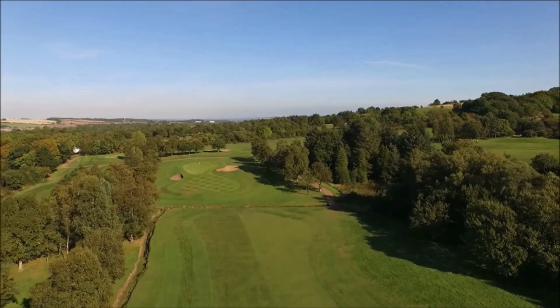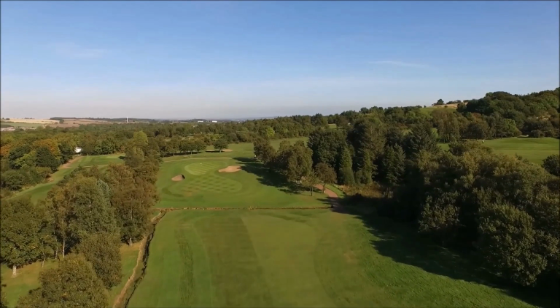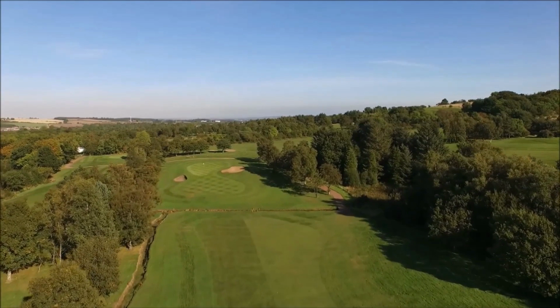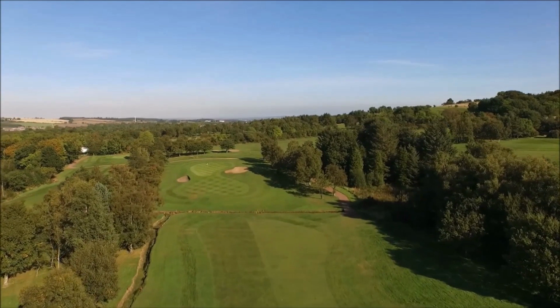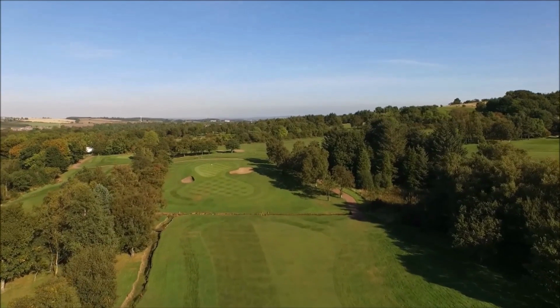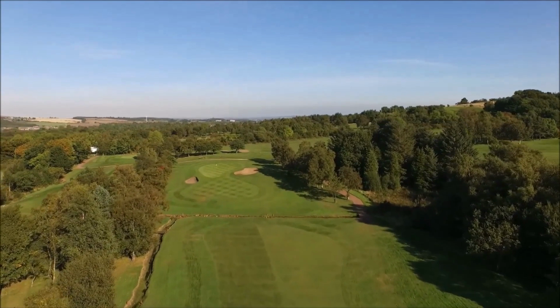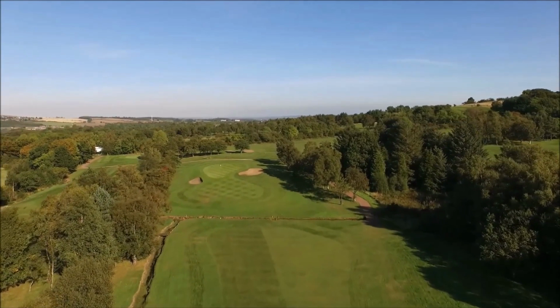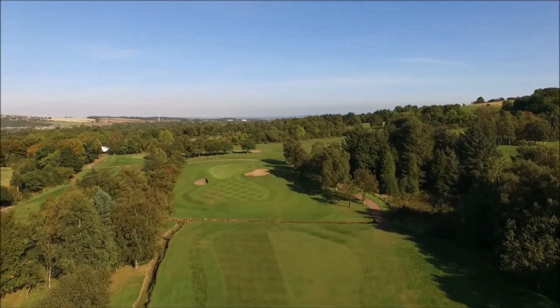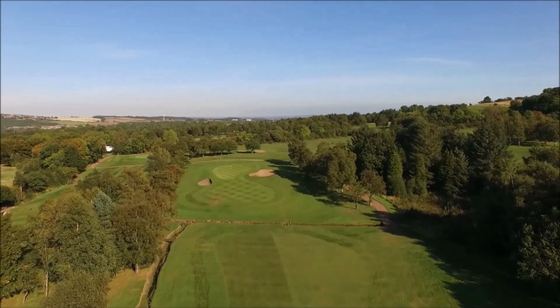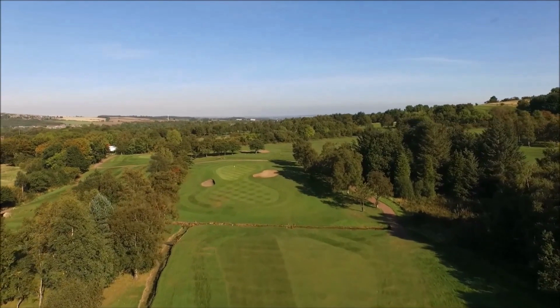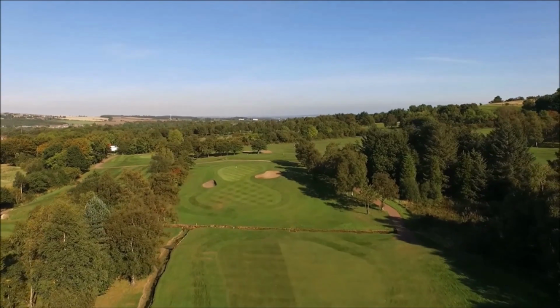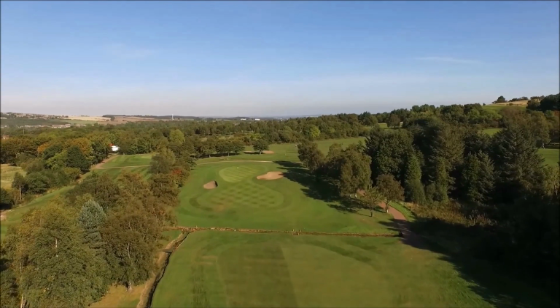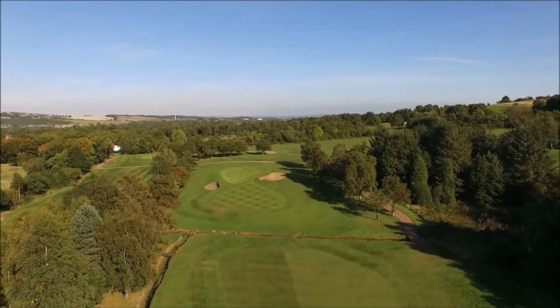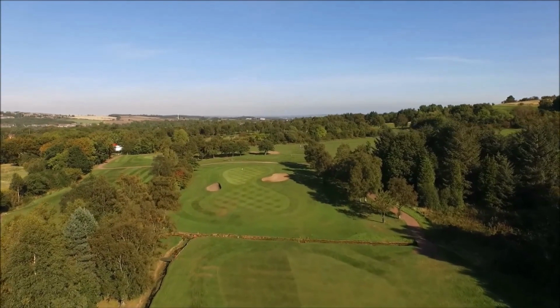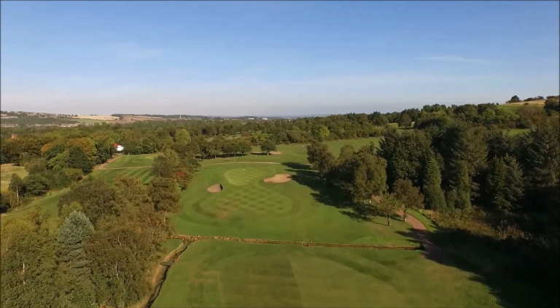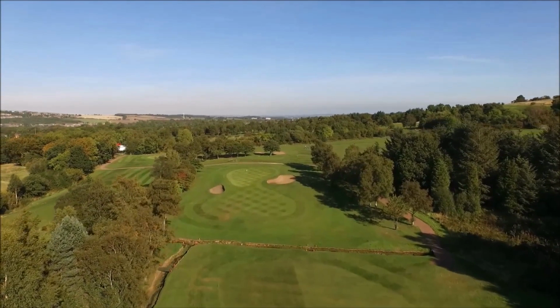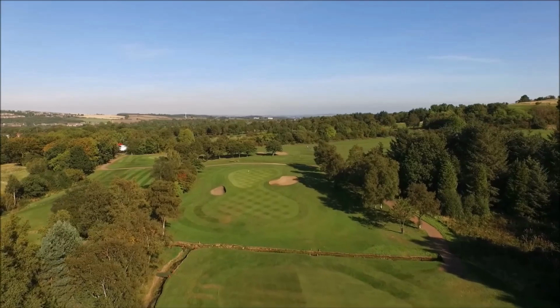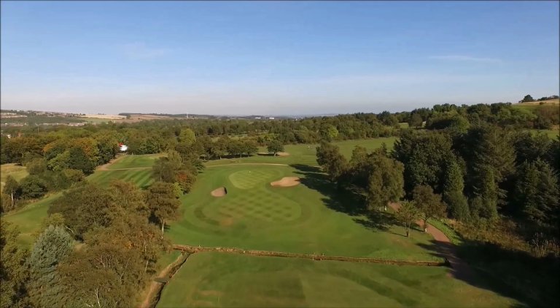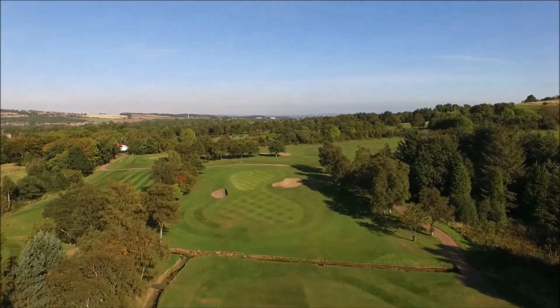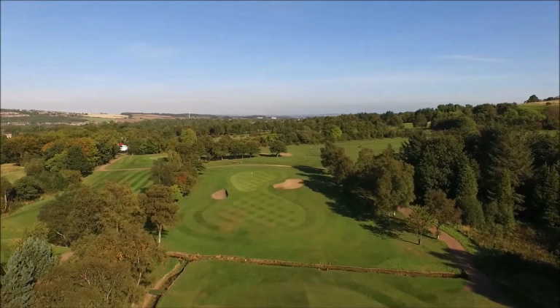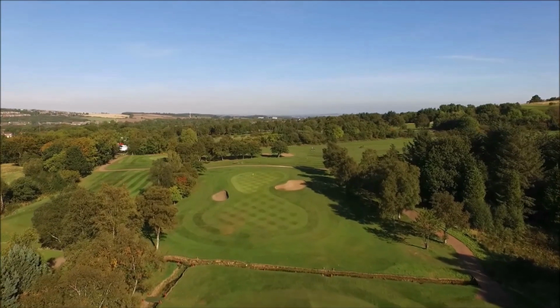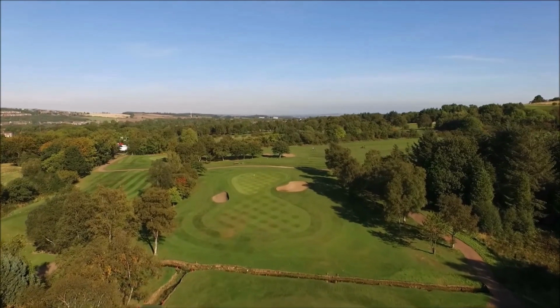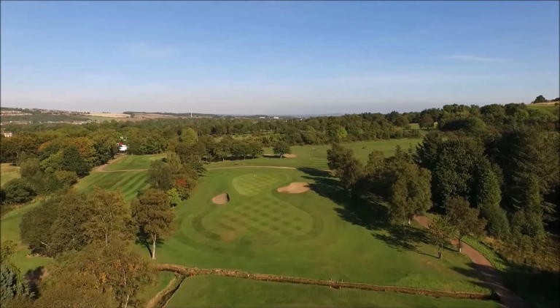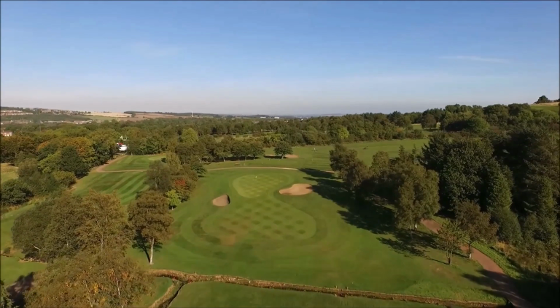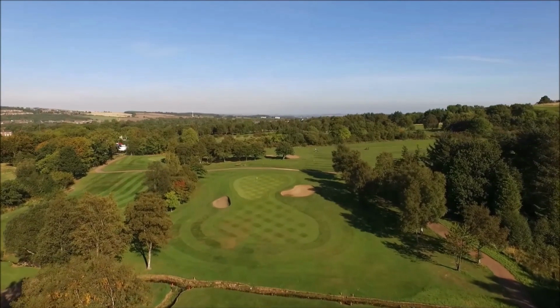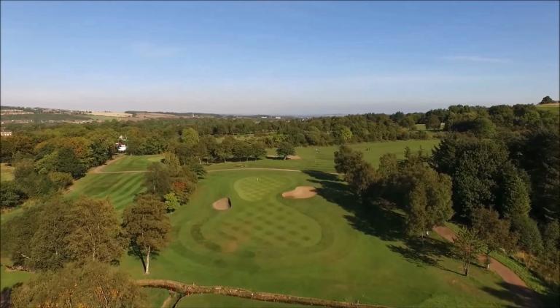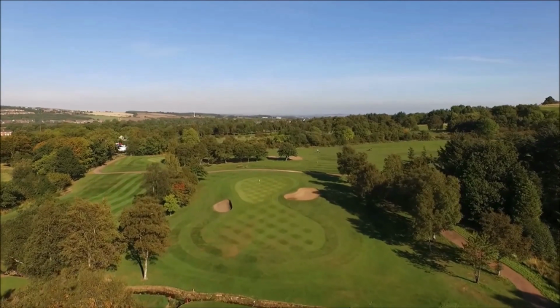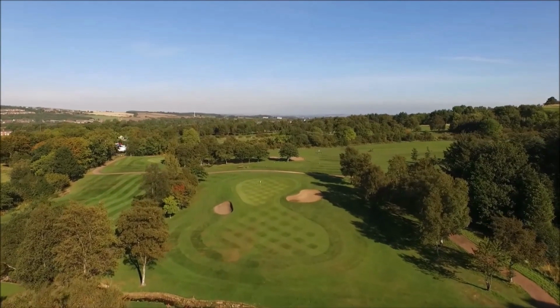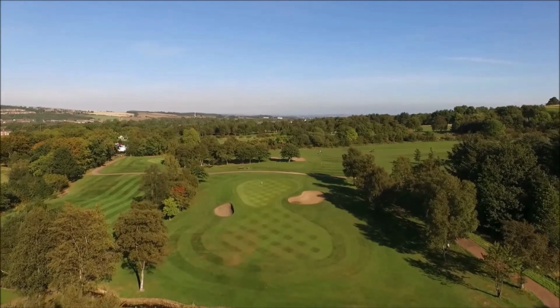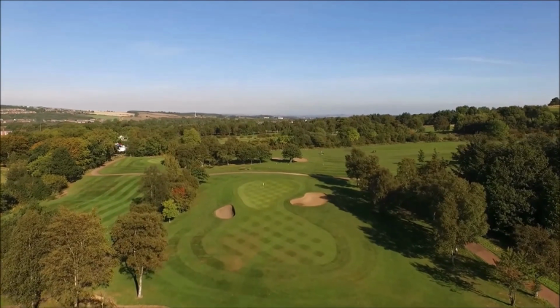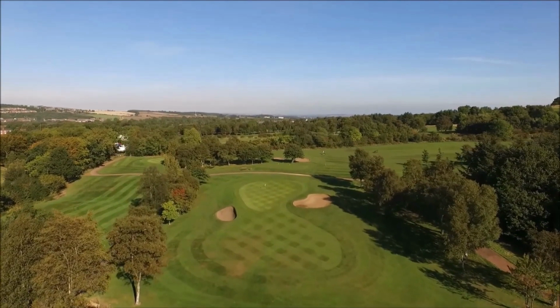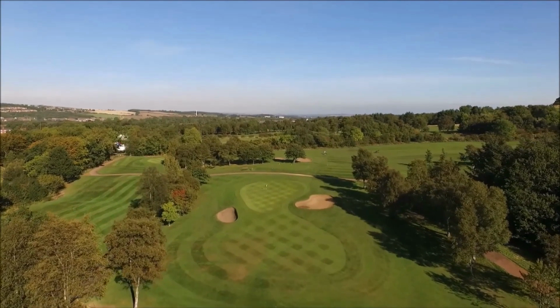The green lies on a rise. It's protected by two bunkers, left and right, and the green slopes heavily from back to front.